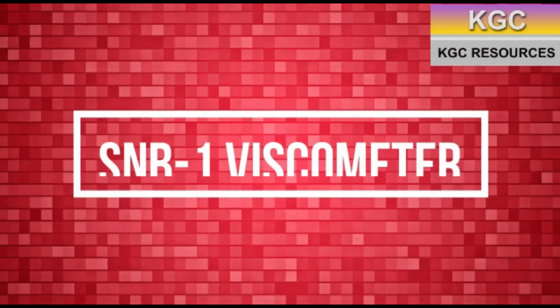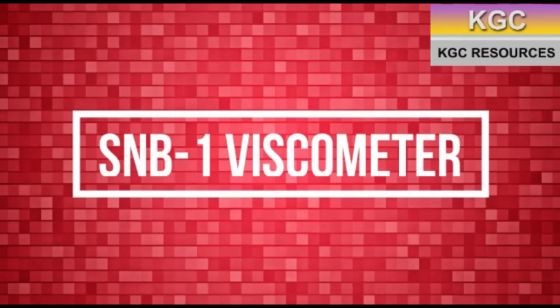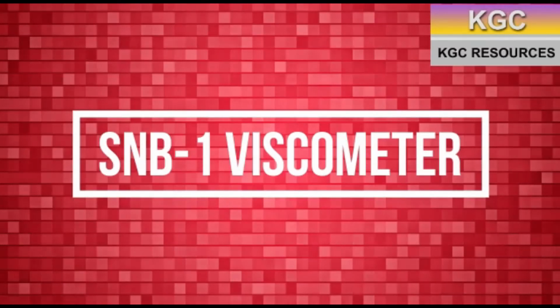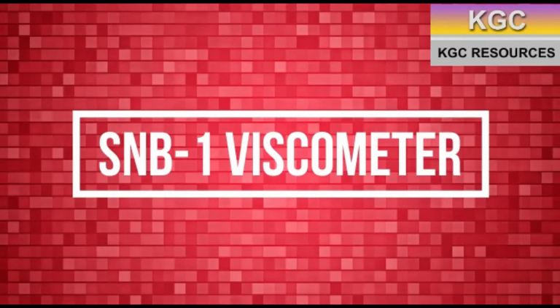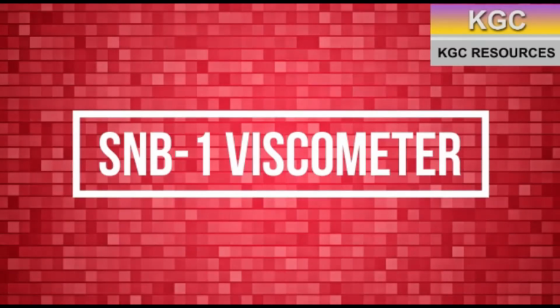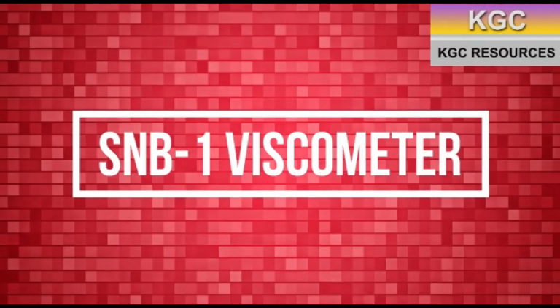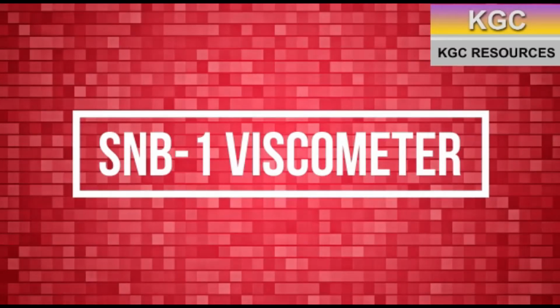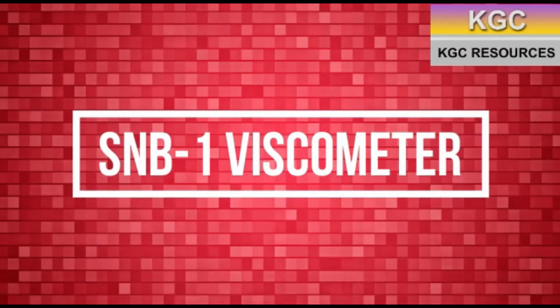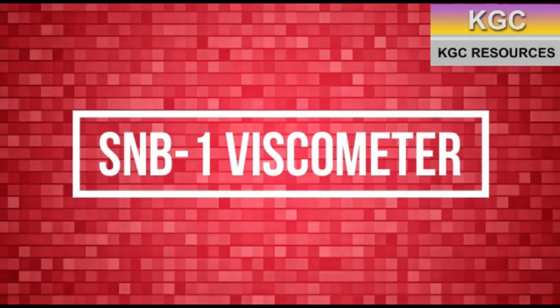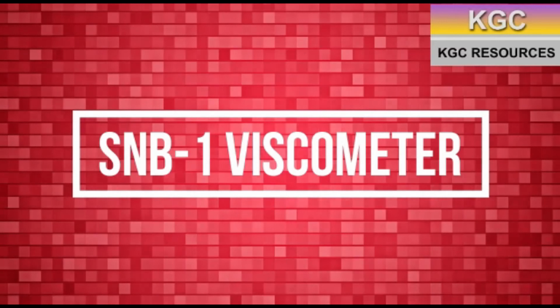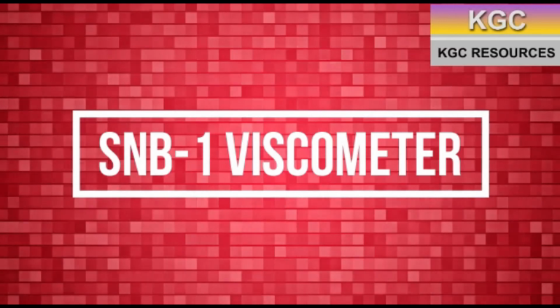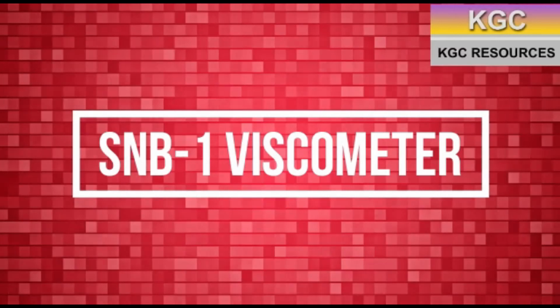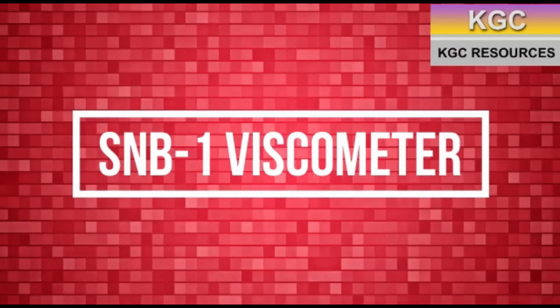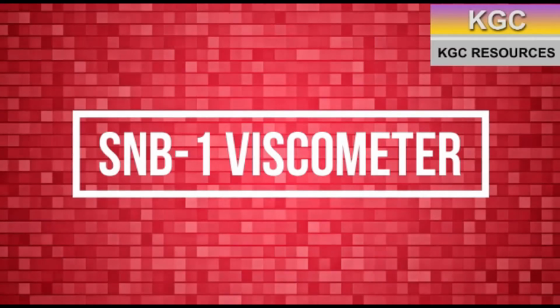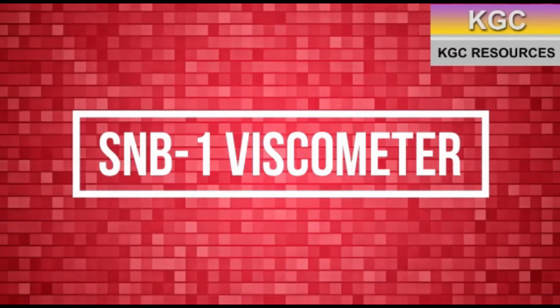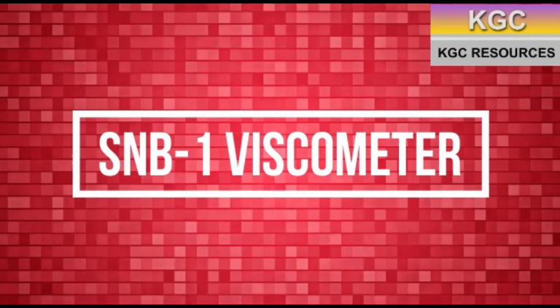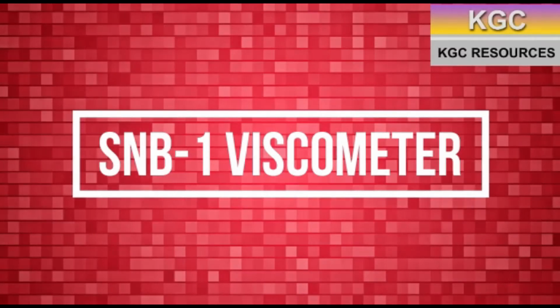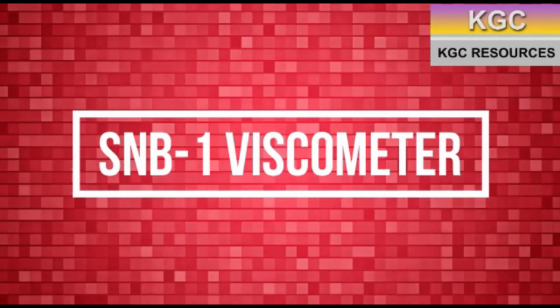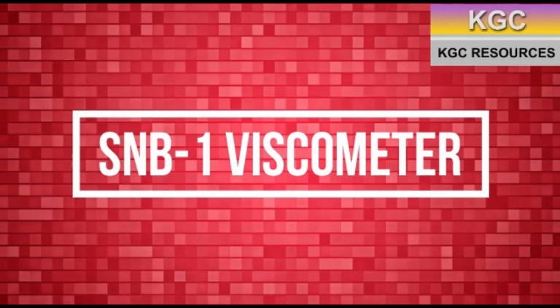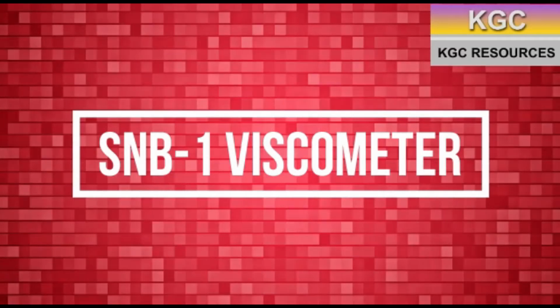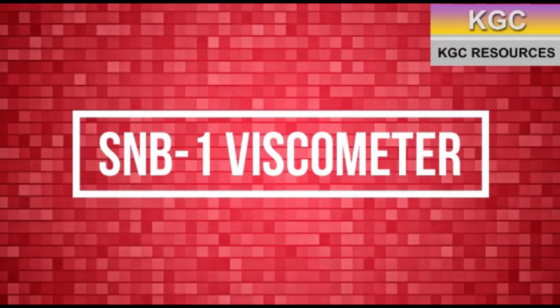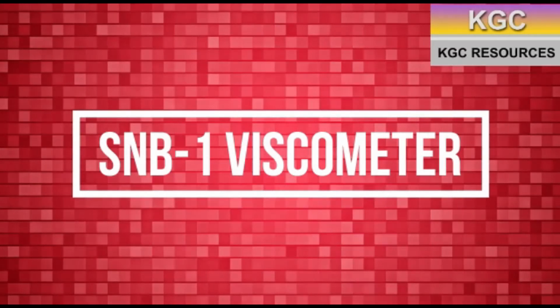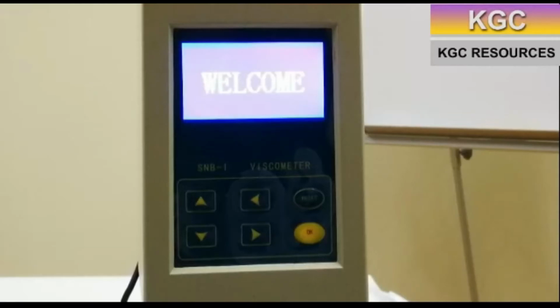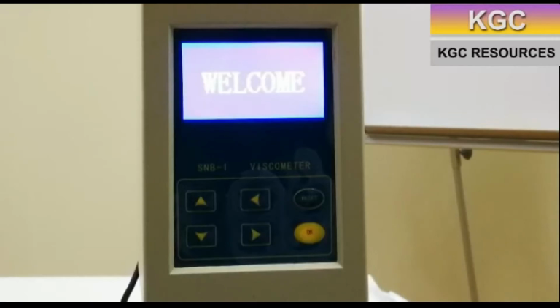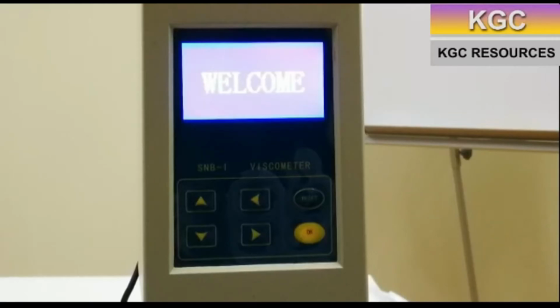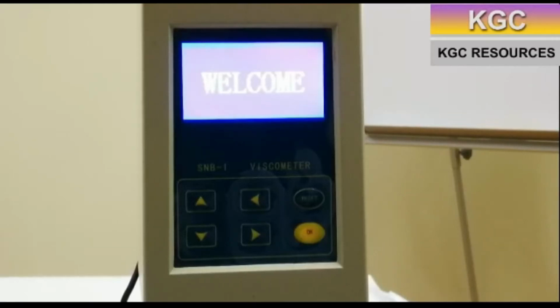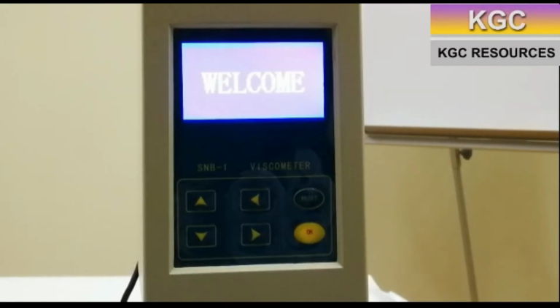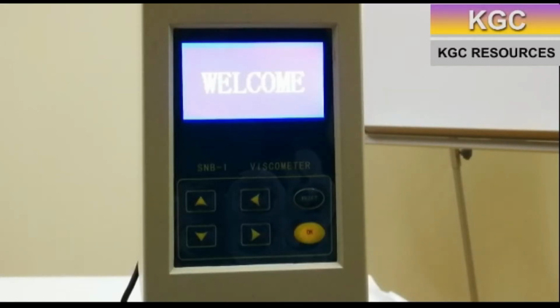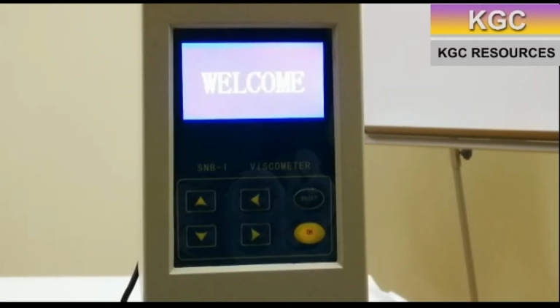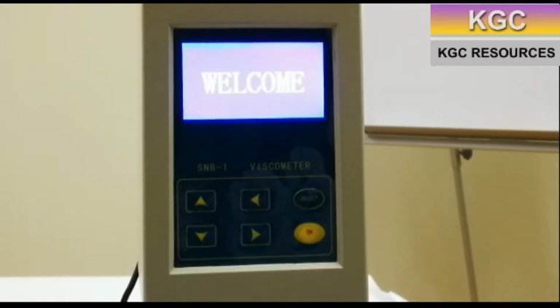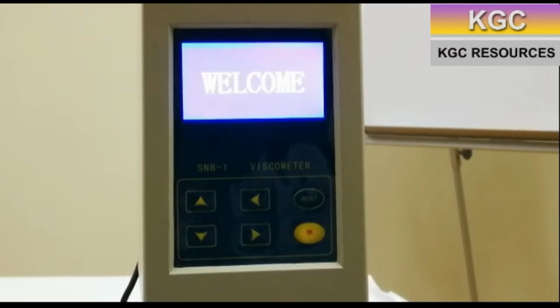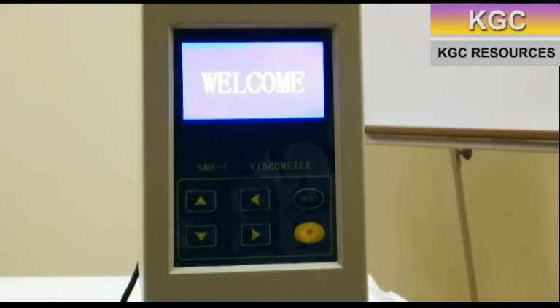The SNB-1 Viscometer. A viscometer is used to measure viscosity.